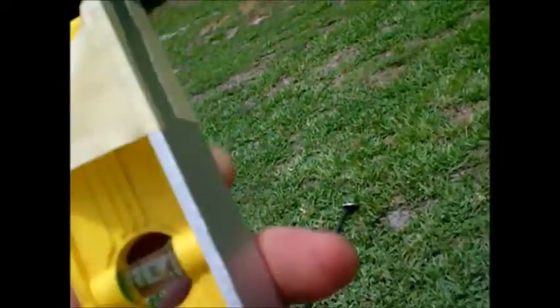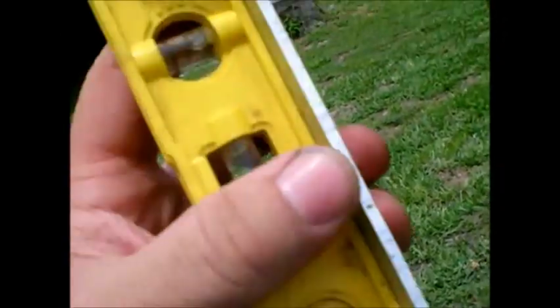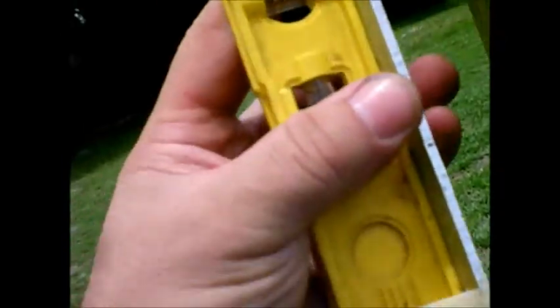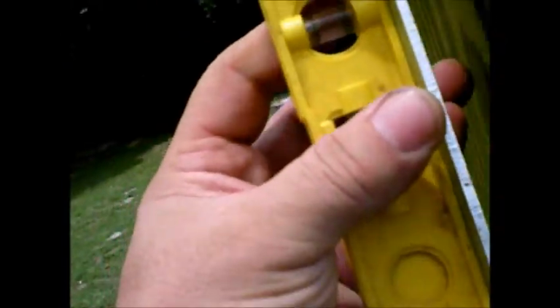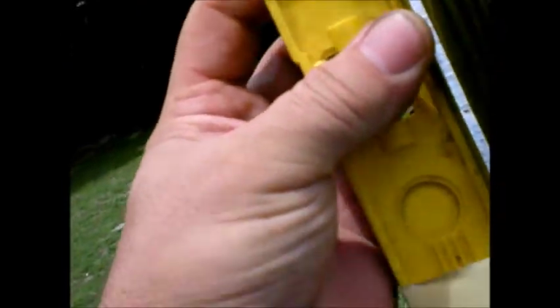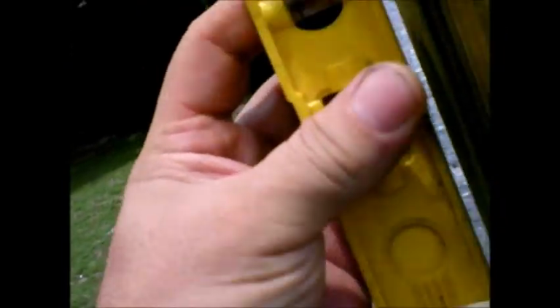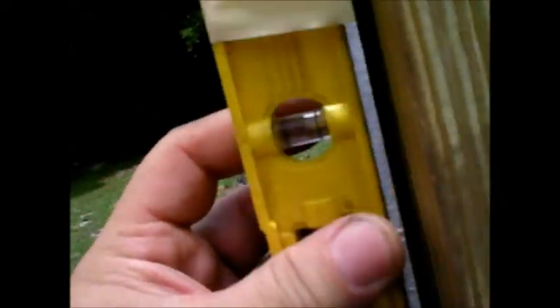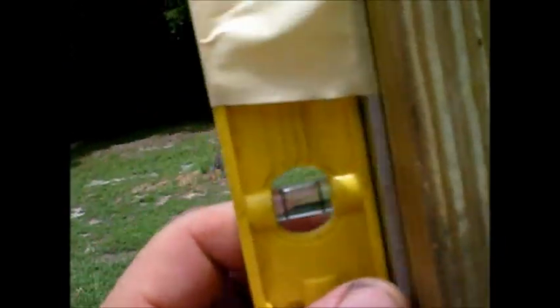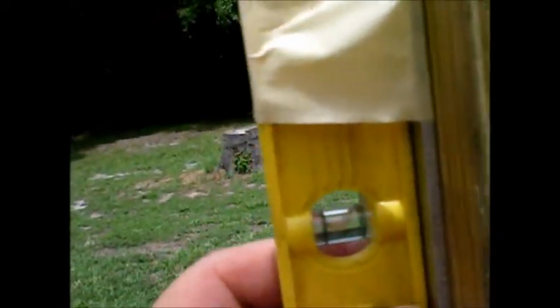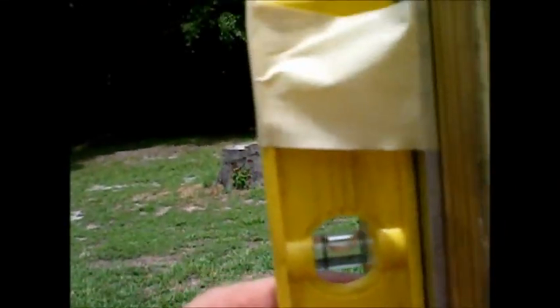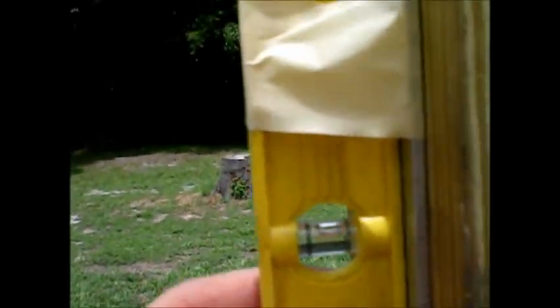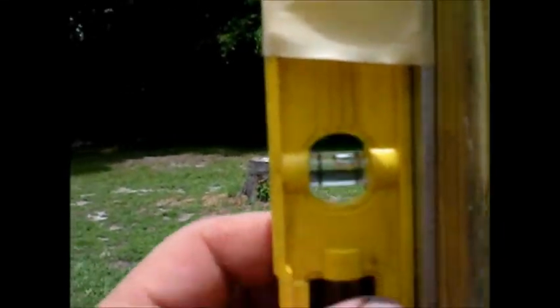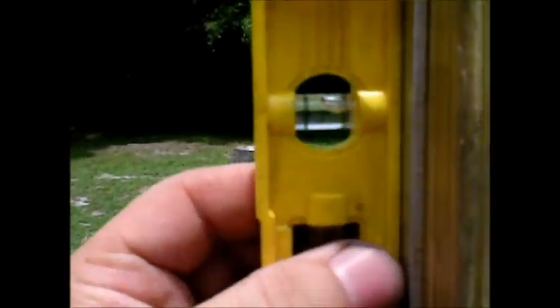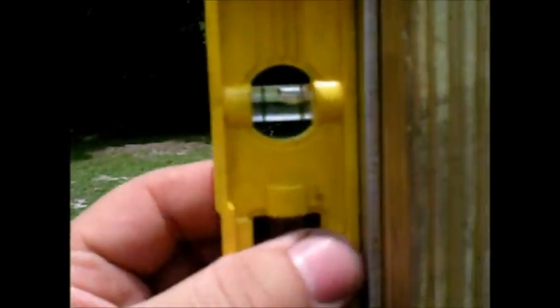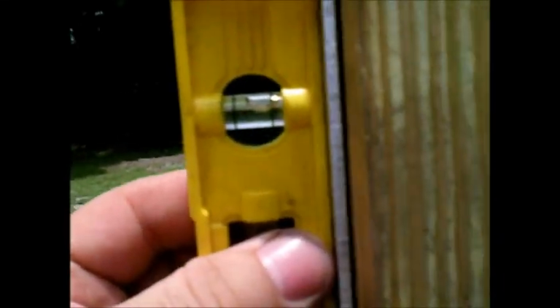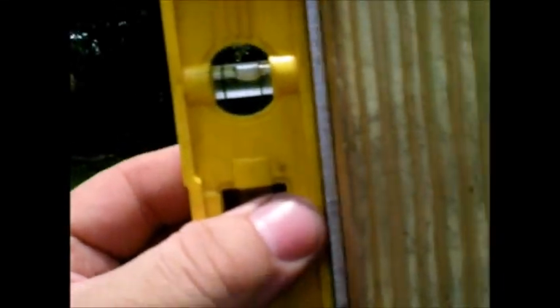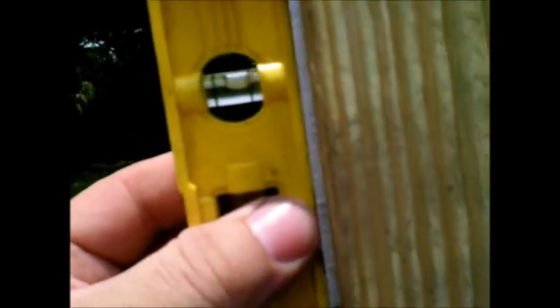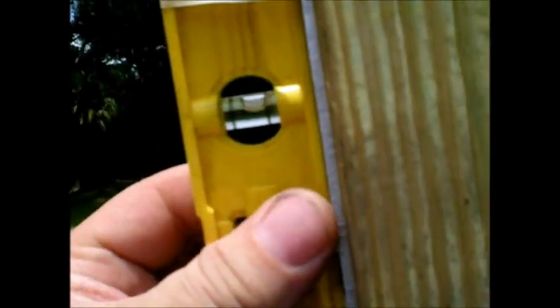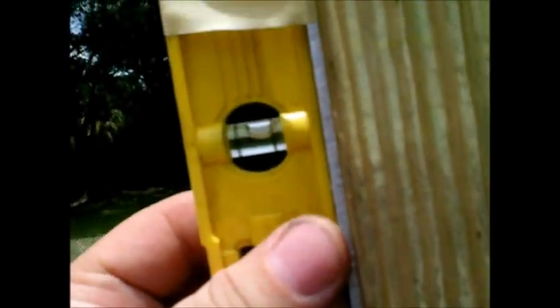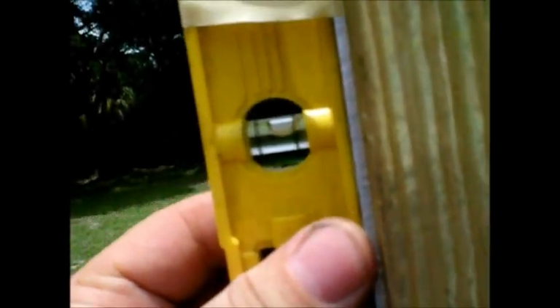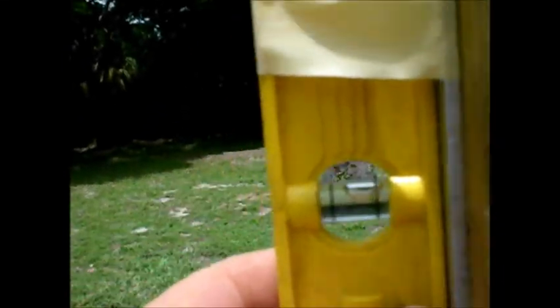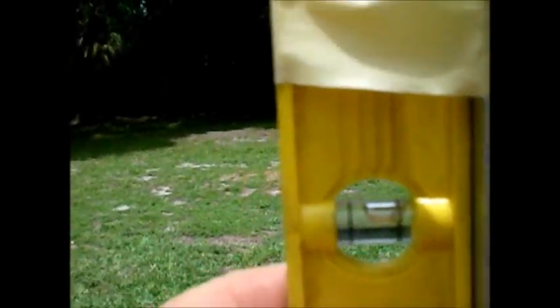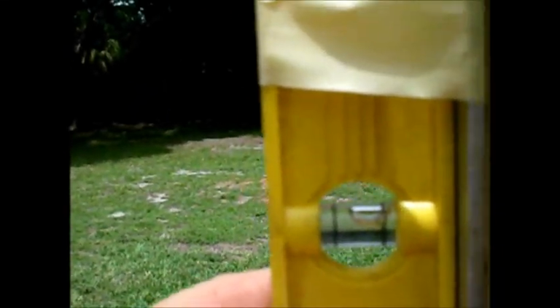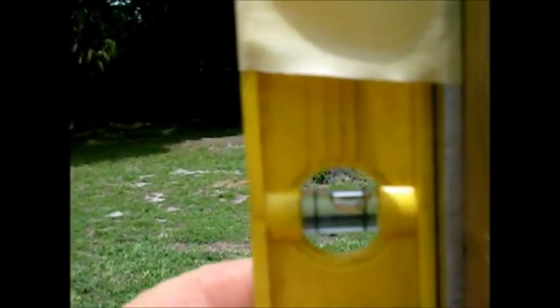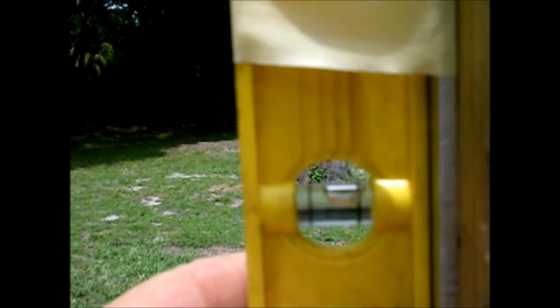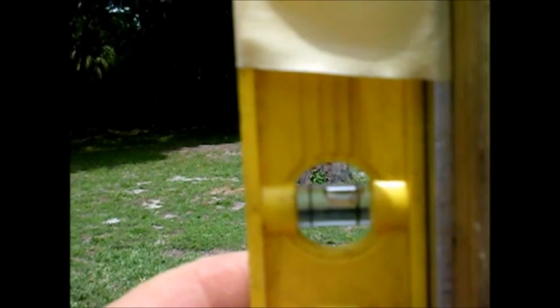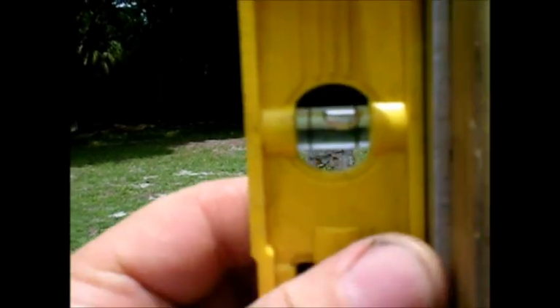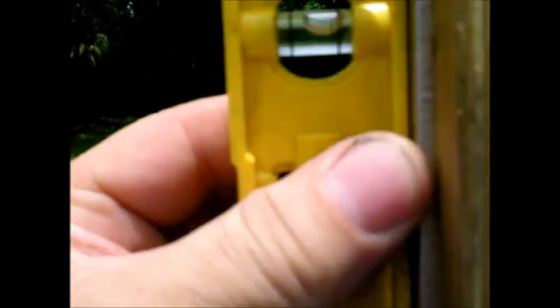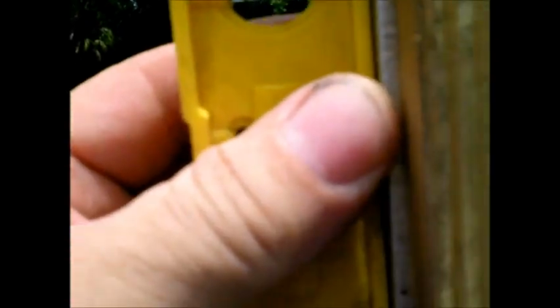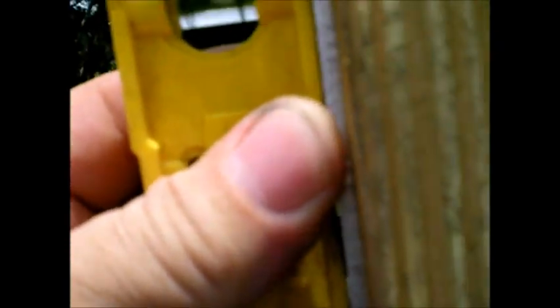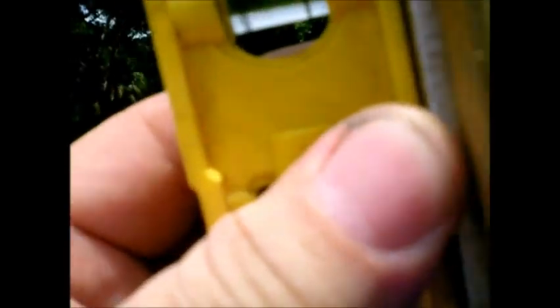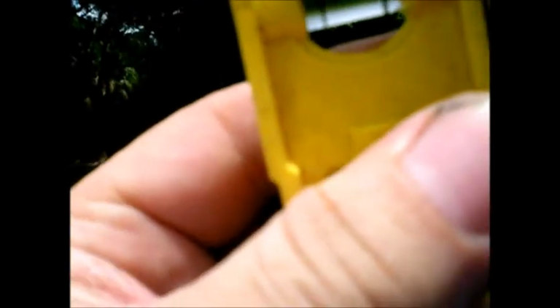This stick is also good for checking how good a job you did on your pole.